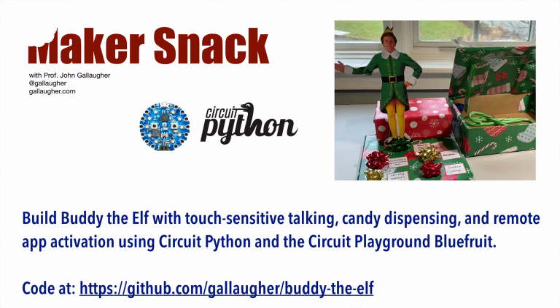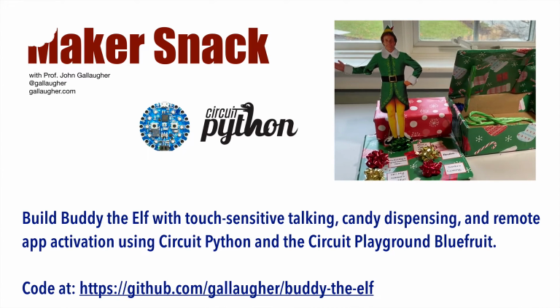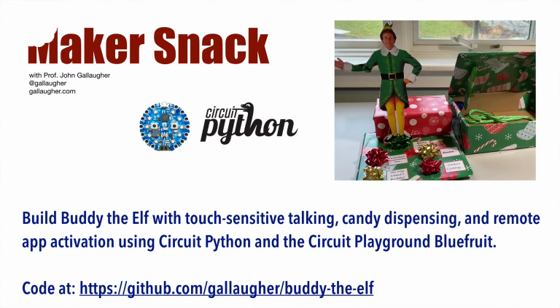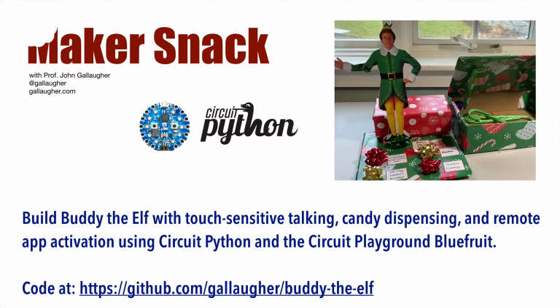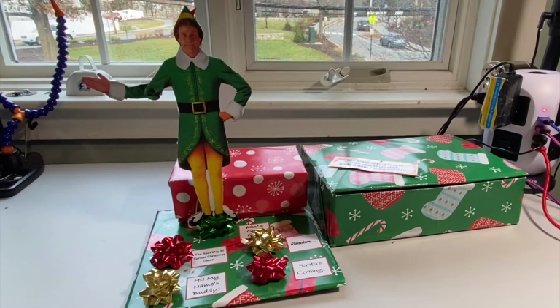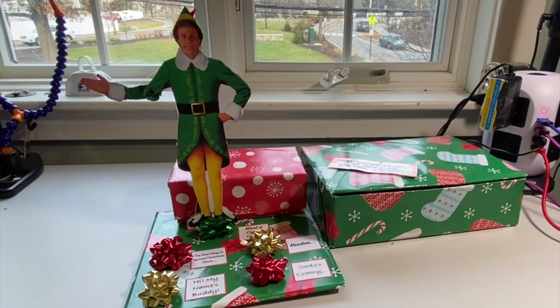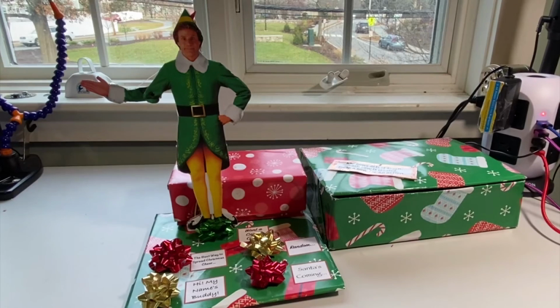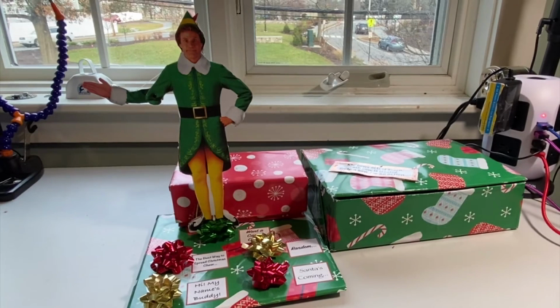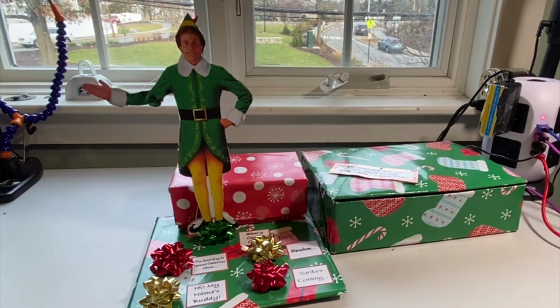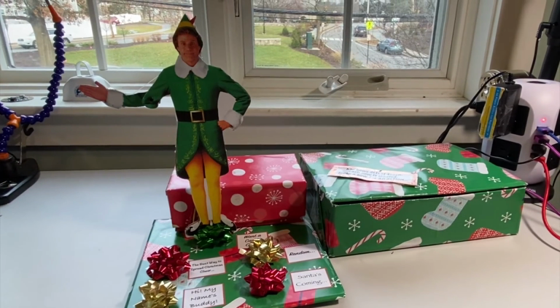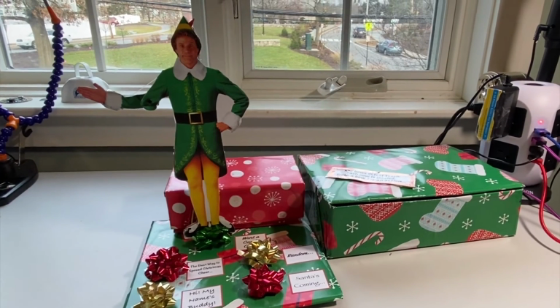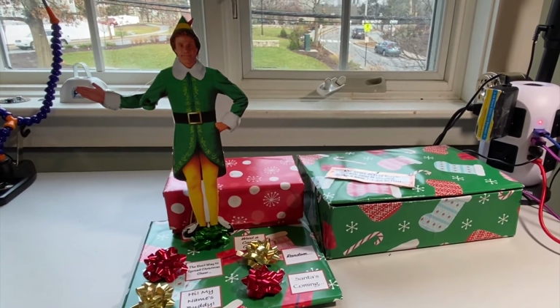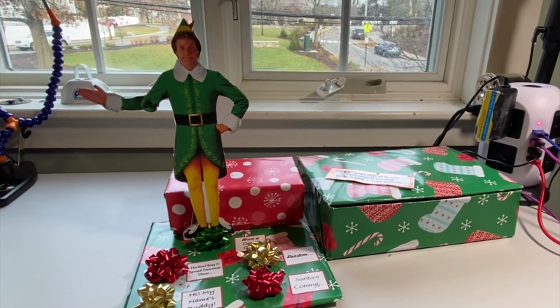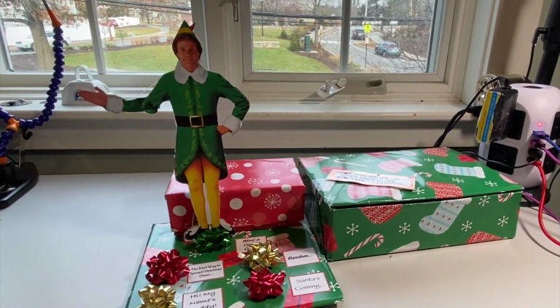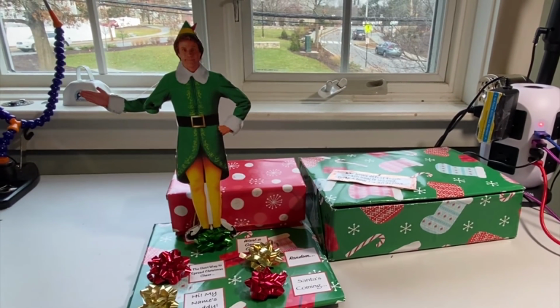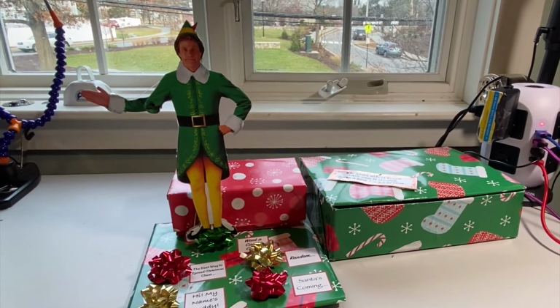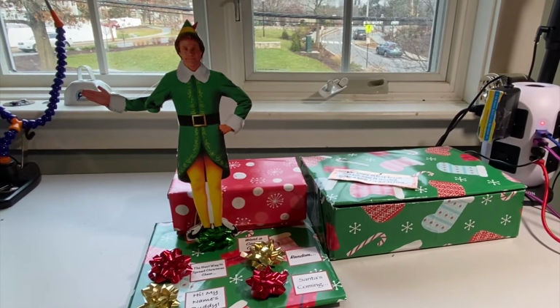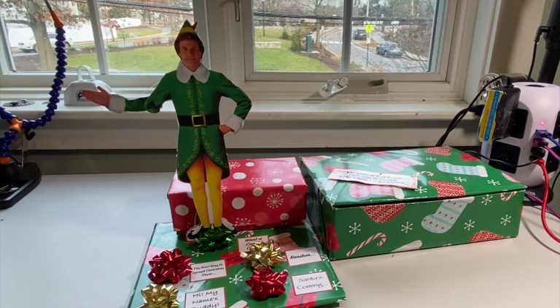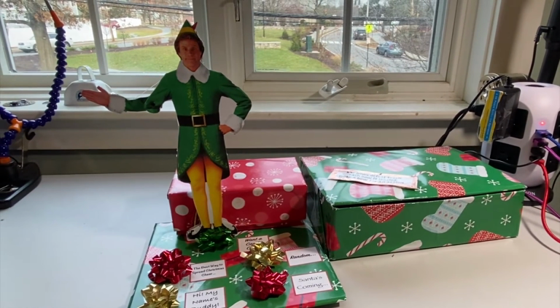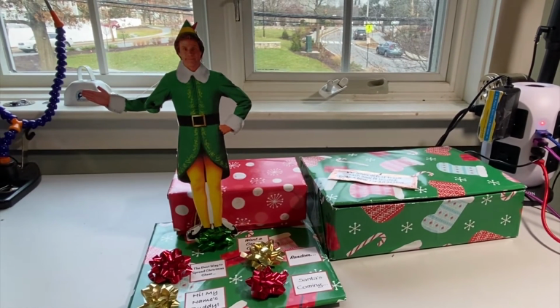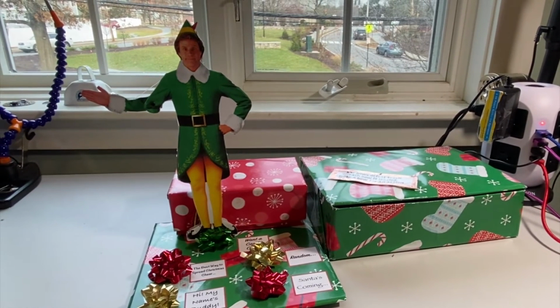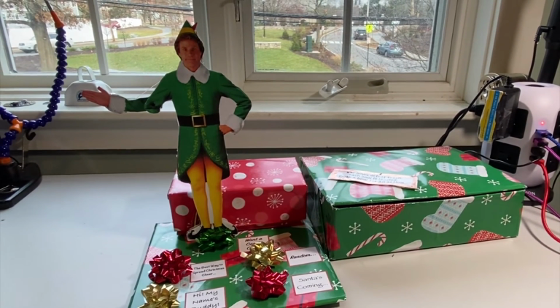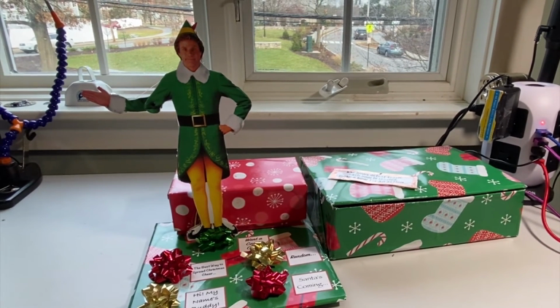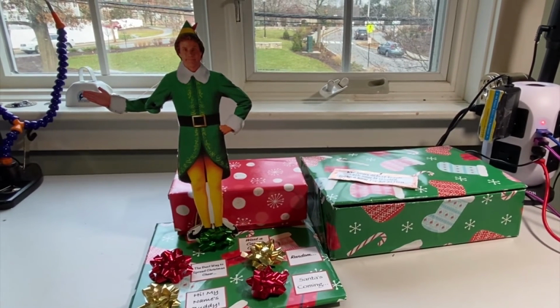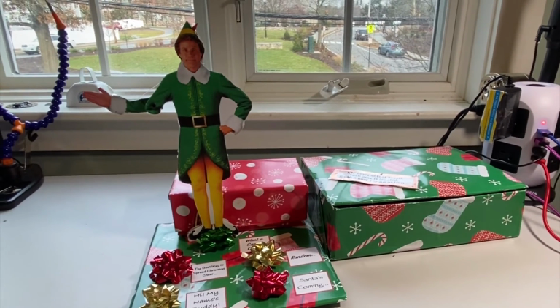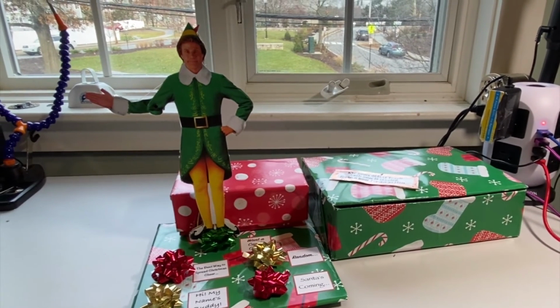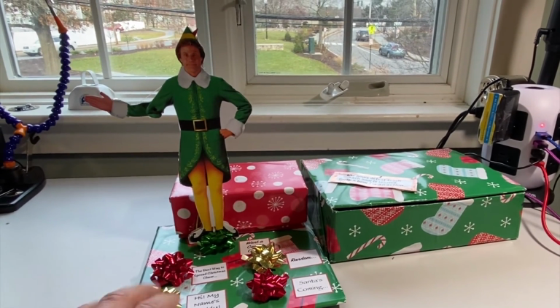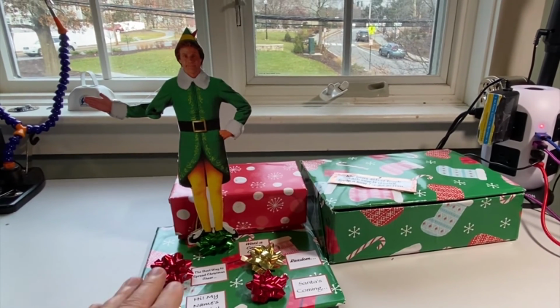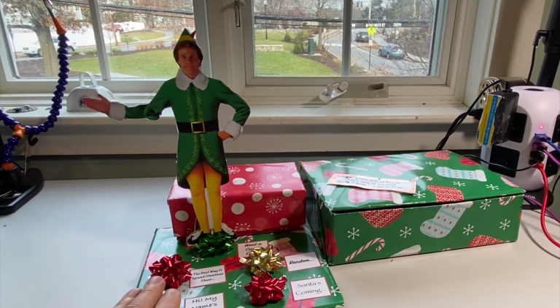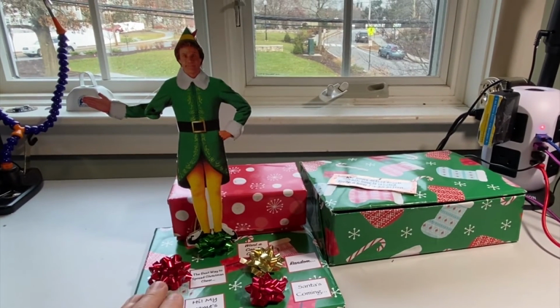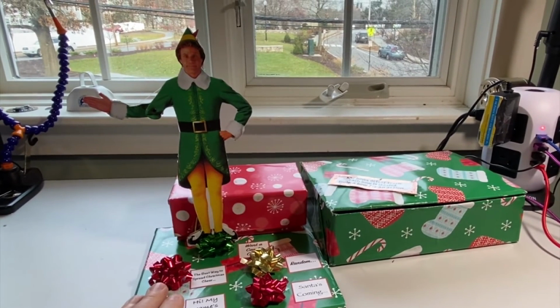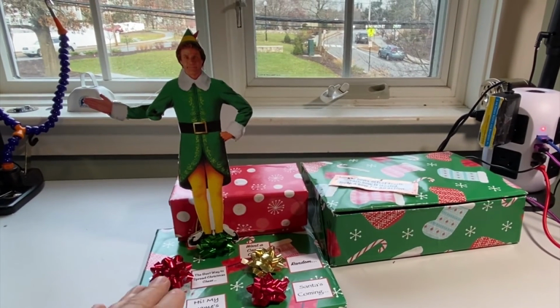This Buddy the Elf build shouldn't require any soldering. Touch a bow to trigger a specific random Buddy phrase and get a Buddy wave.